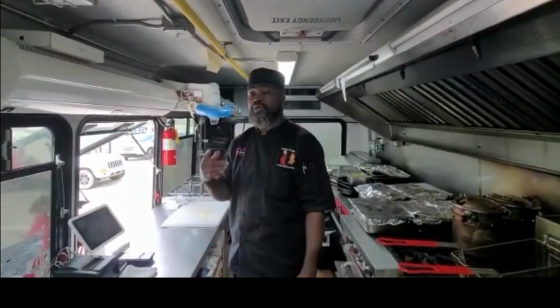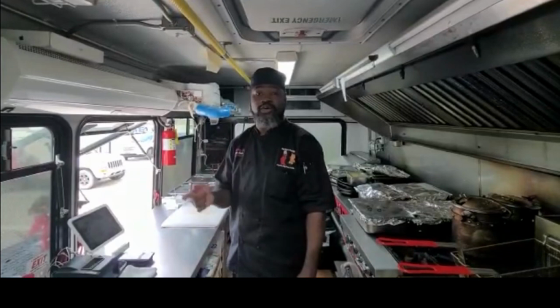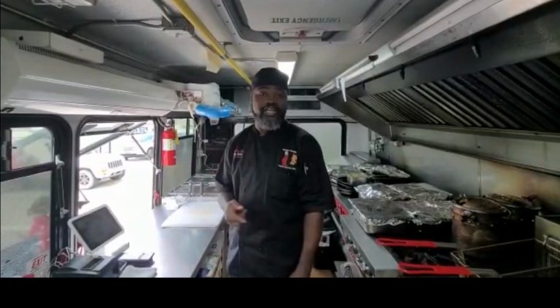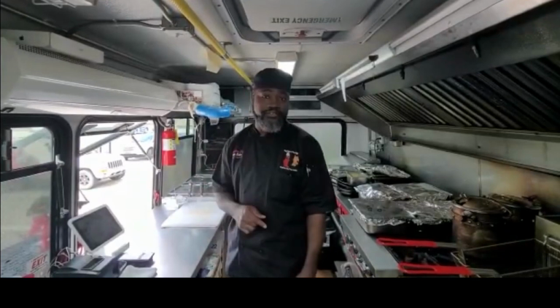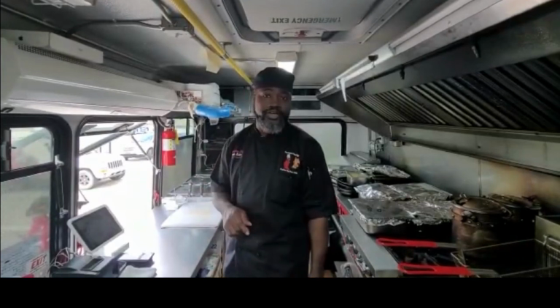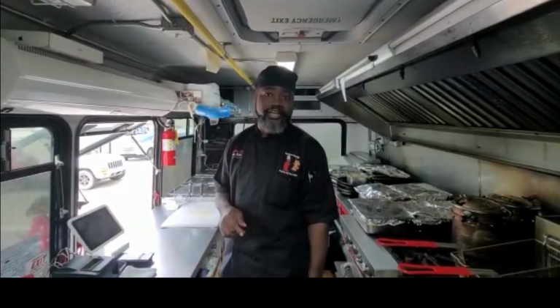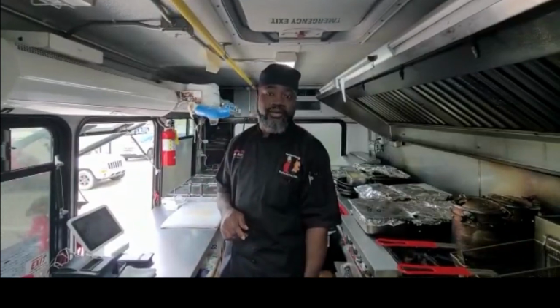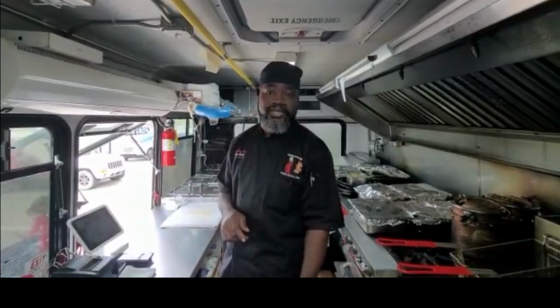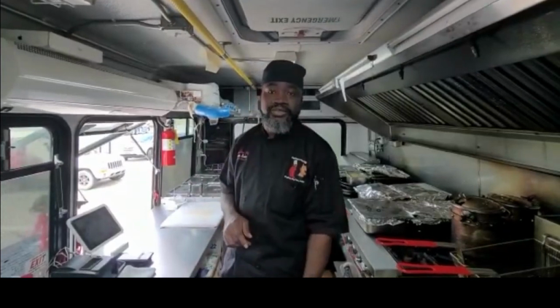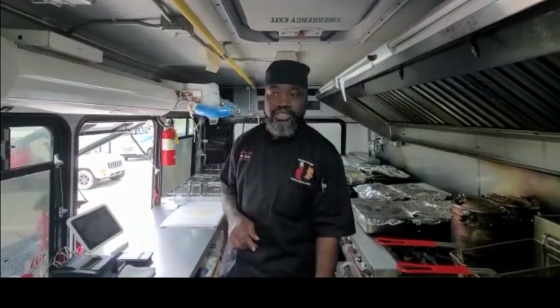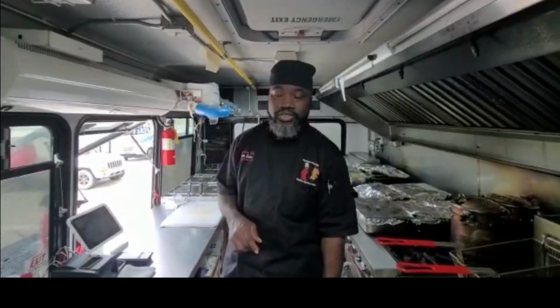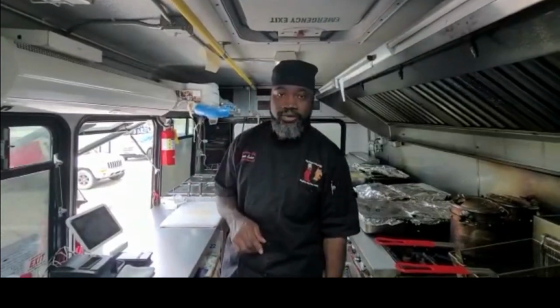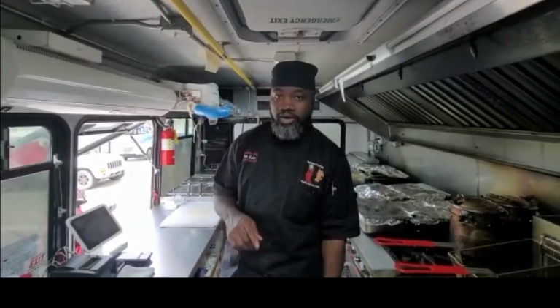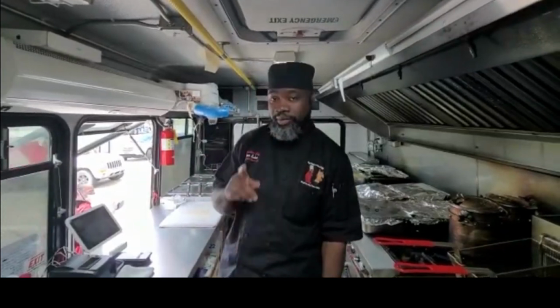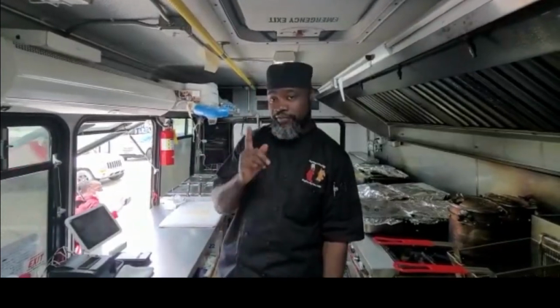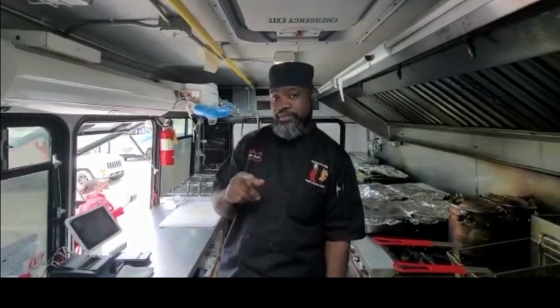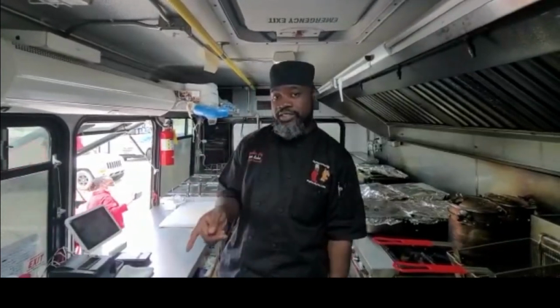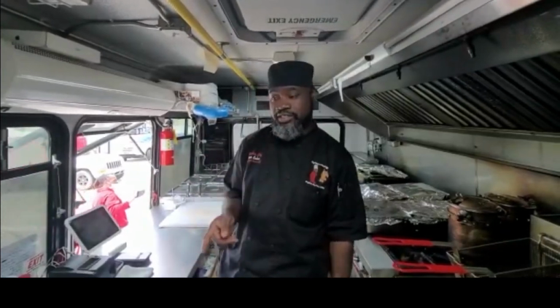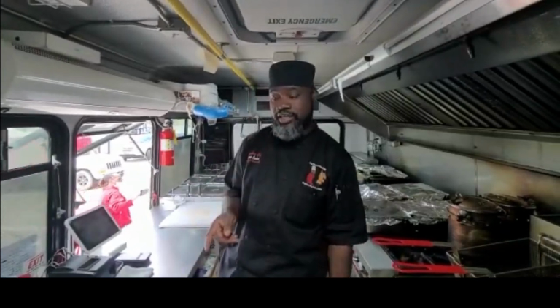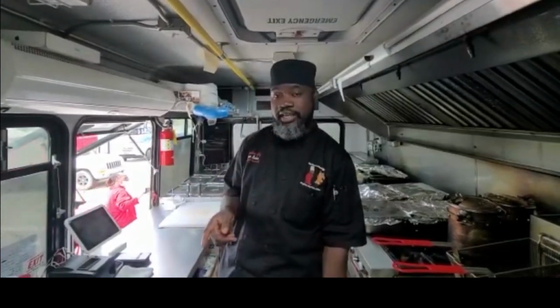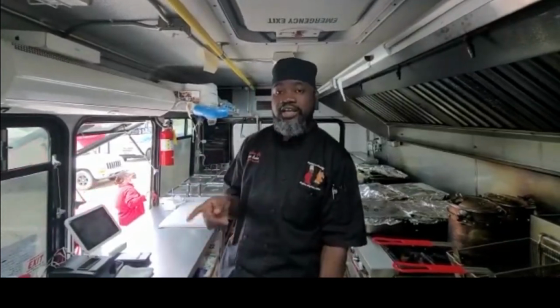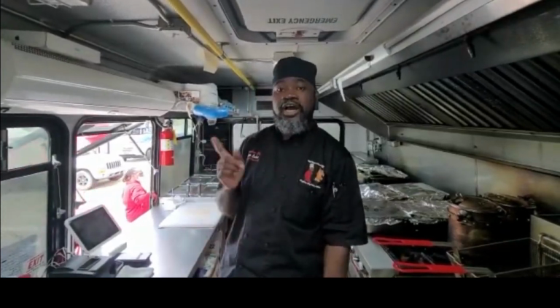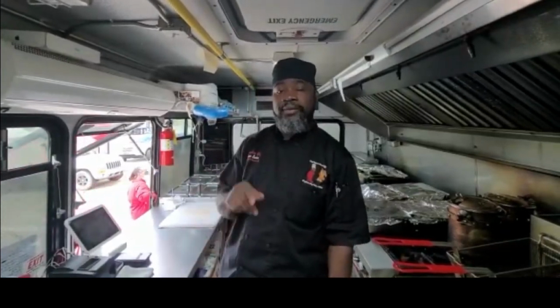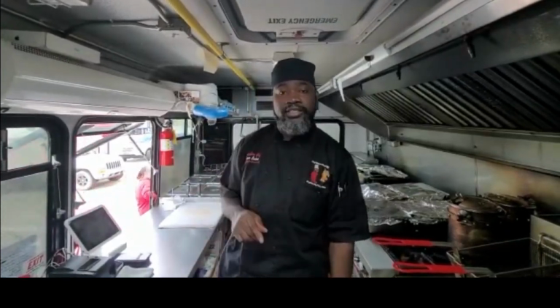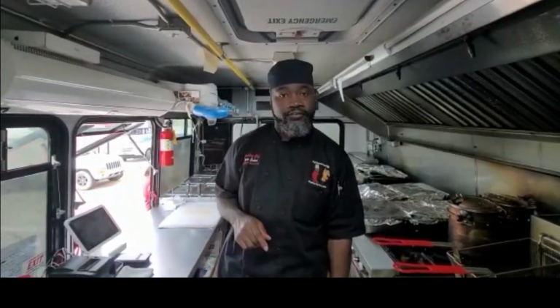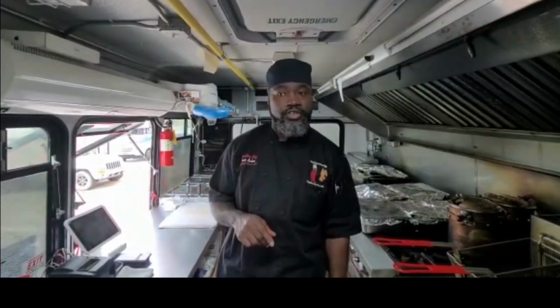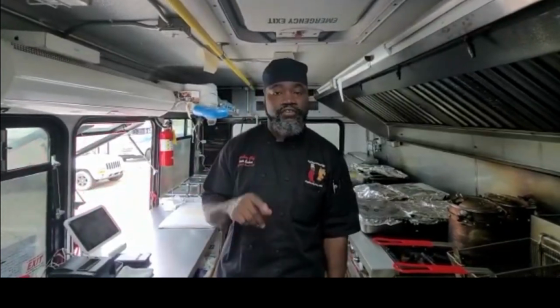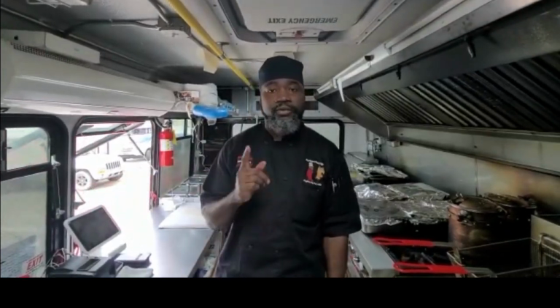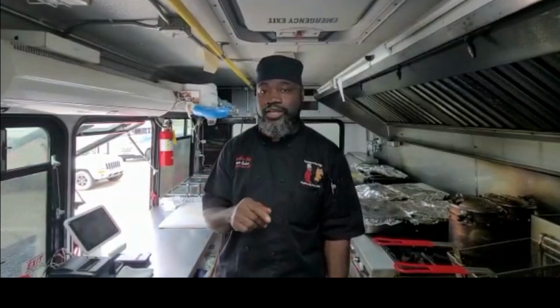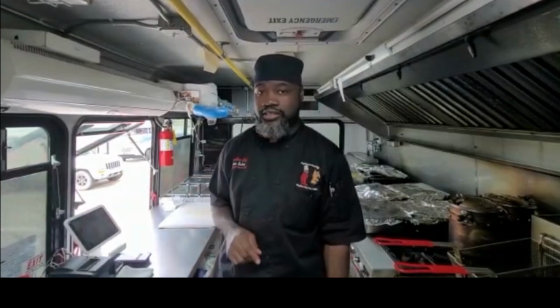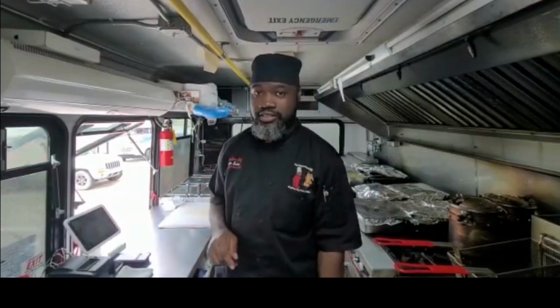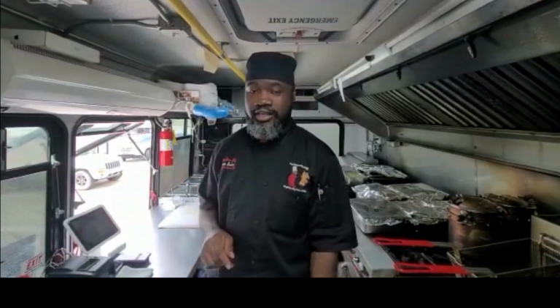We're located at 309 North Main Street in Jonesboro, open from Thursday to Sunday. Operating the food truck from Wednesday to Sunday.